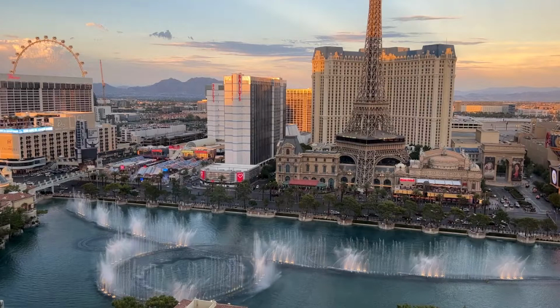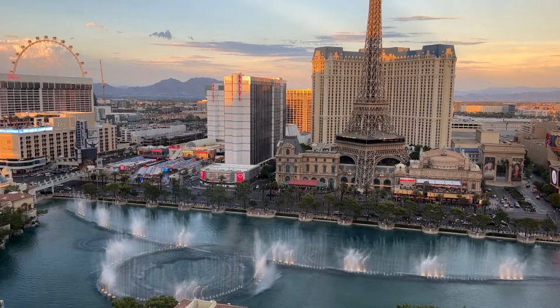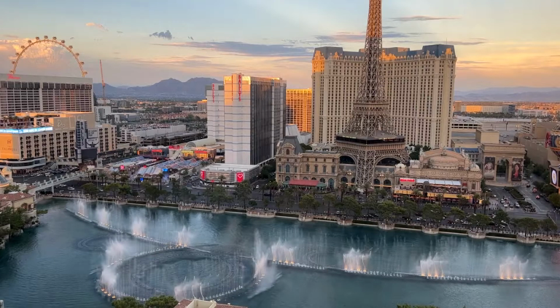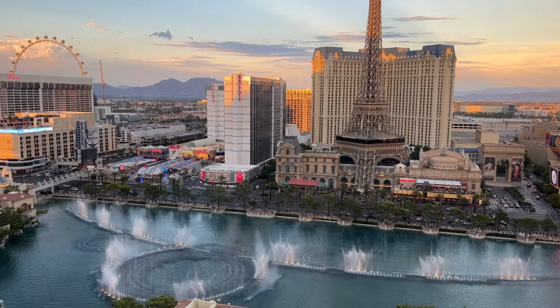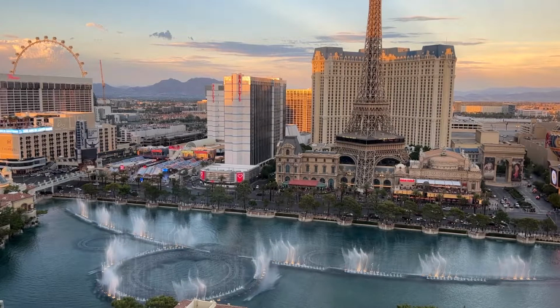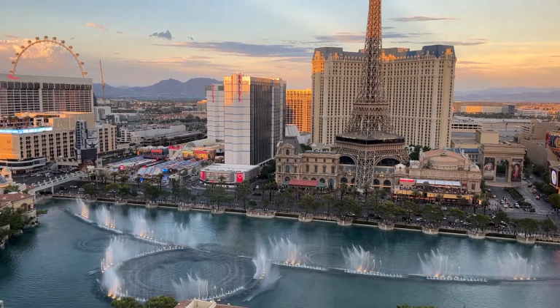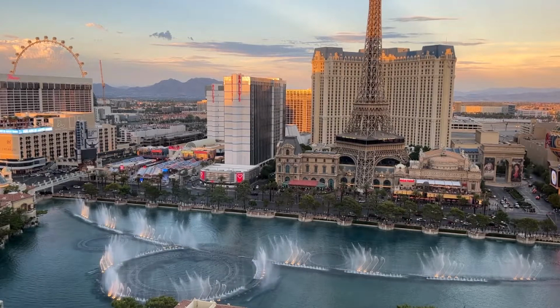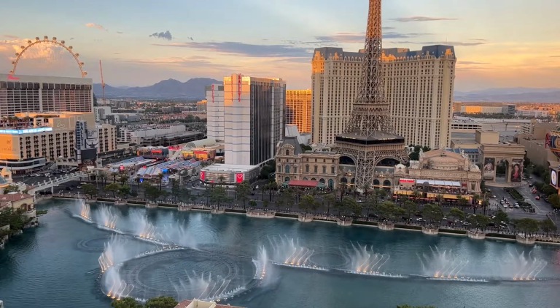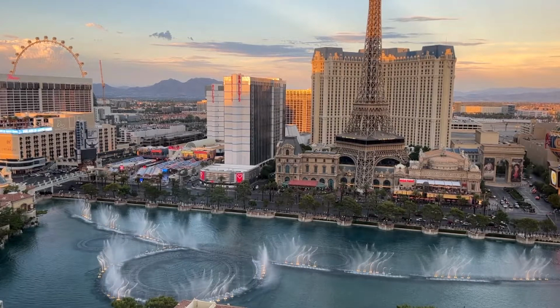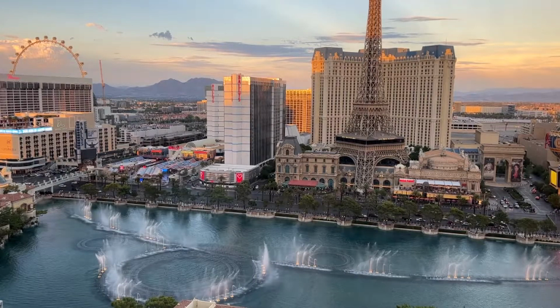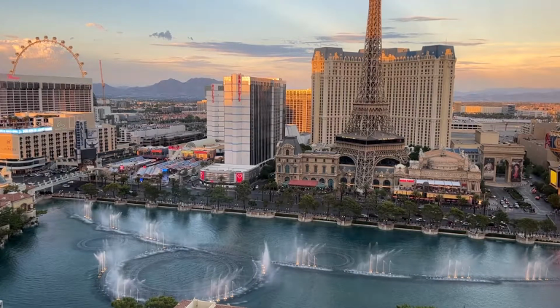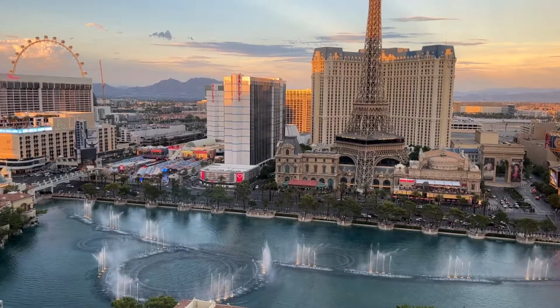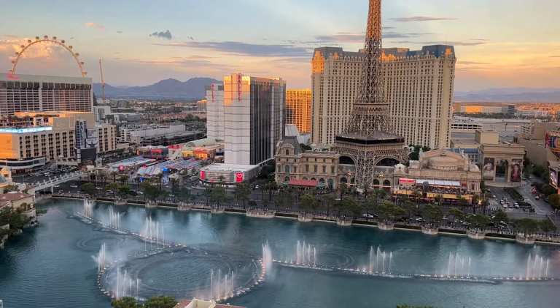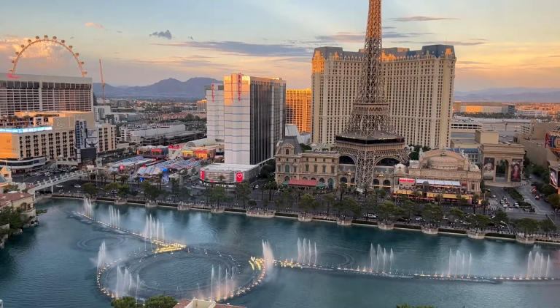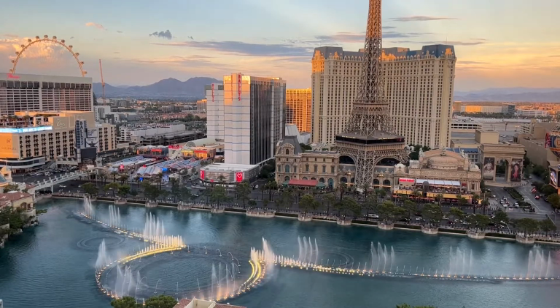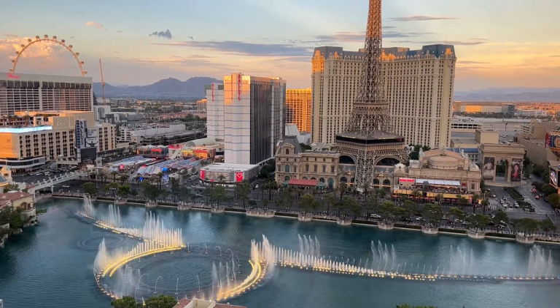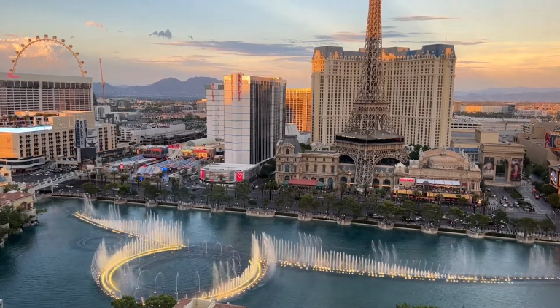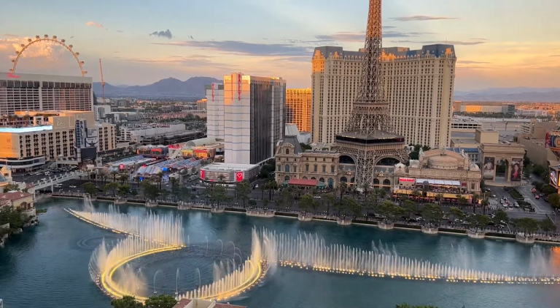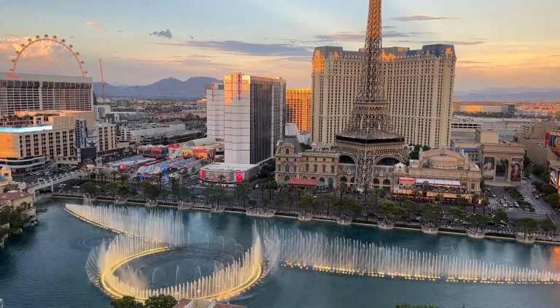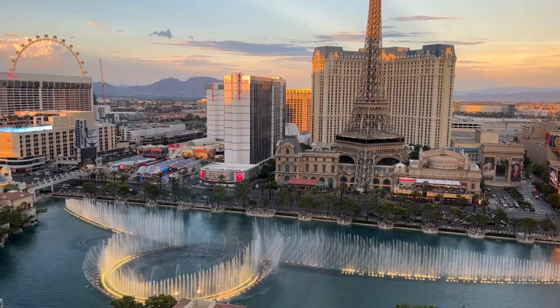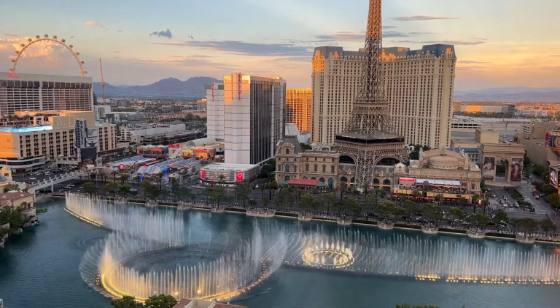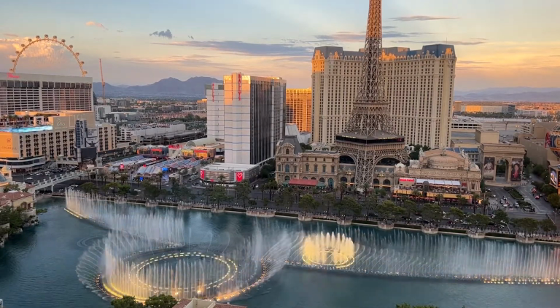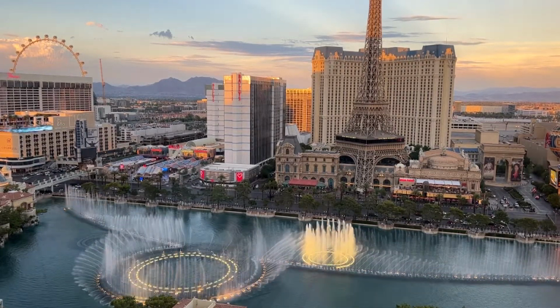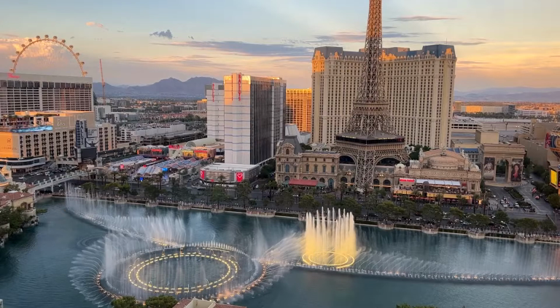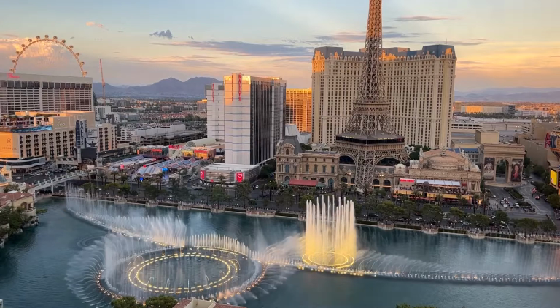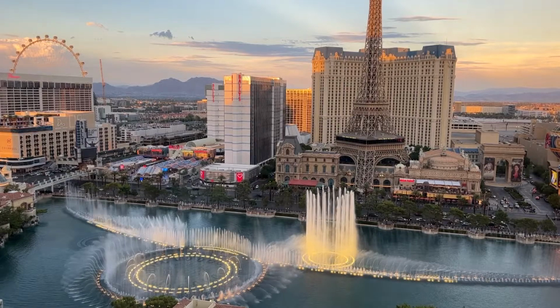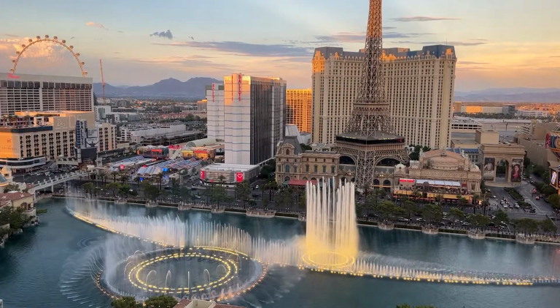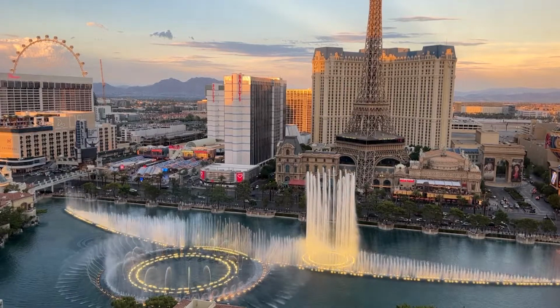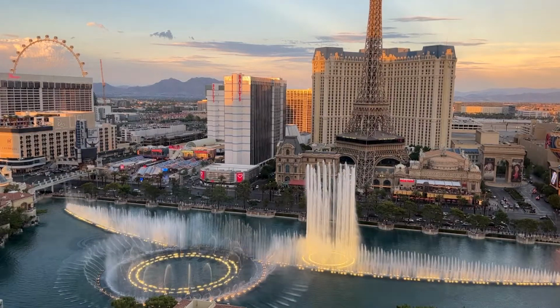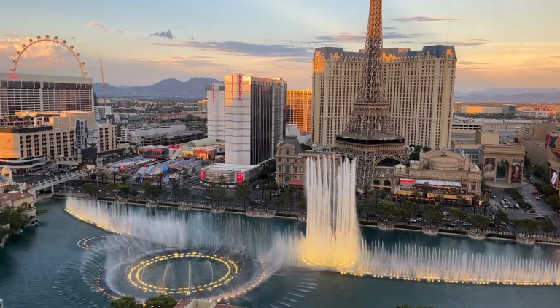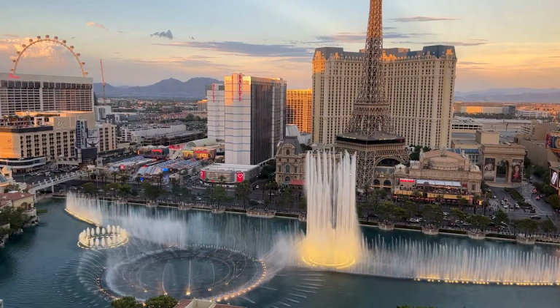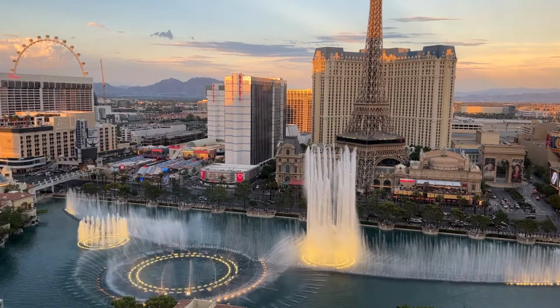Hey guys, this is Ken Strong, coming to you with a special tip, or some might call a hack, regarding the Fountain View rooms at the Bellagio Resort in Las Vegas.